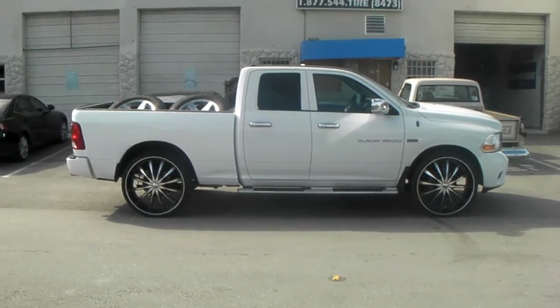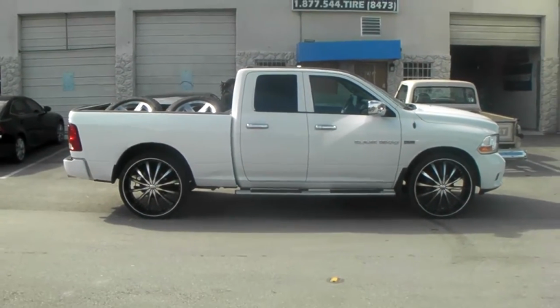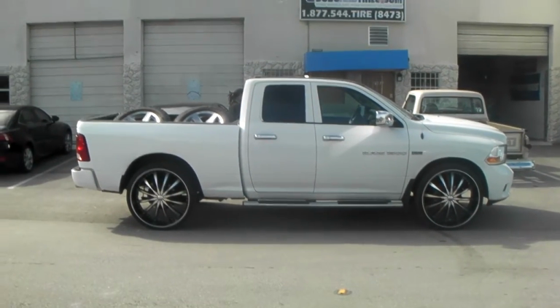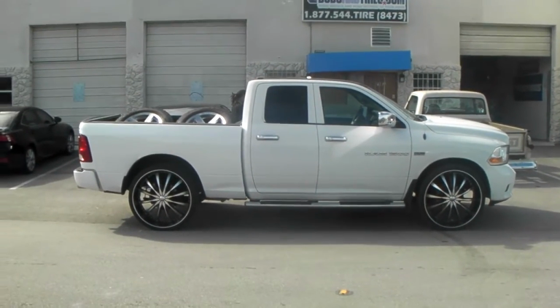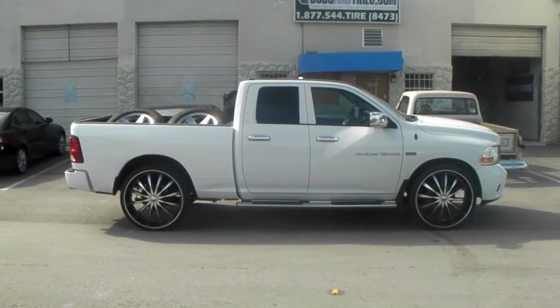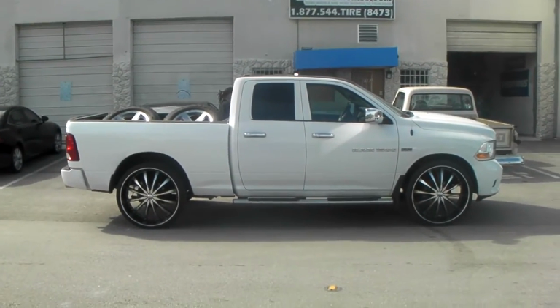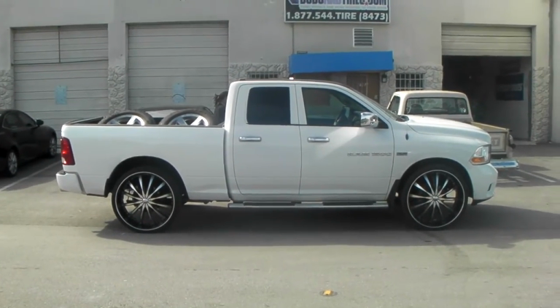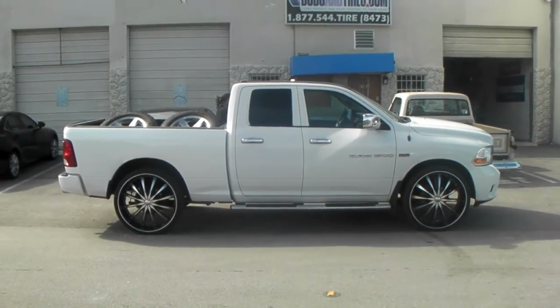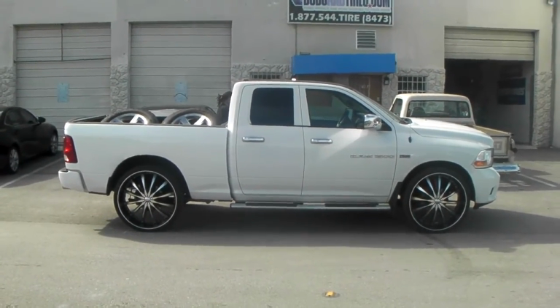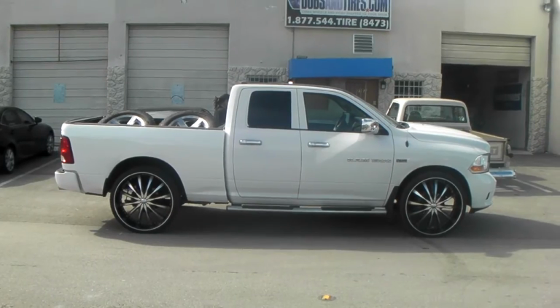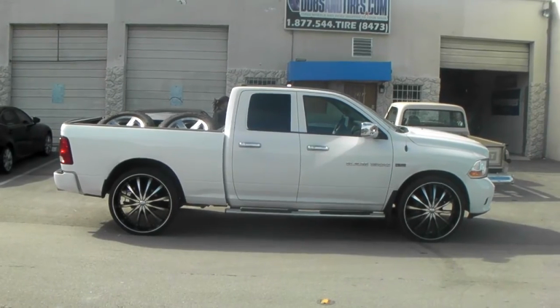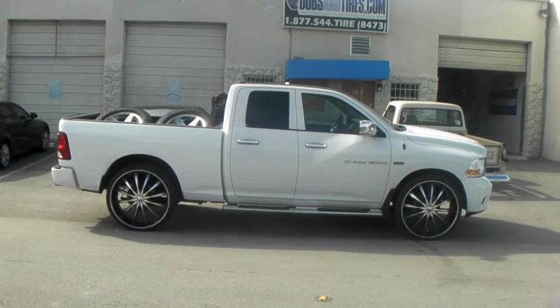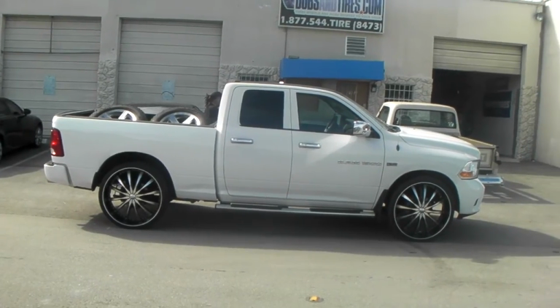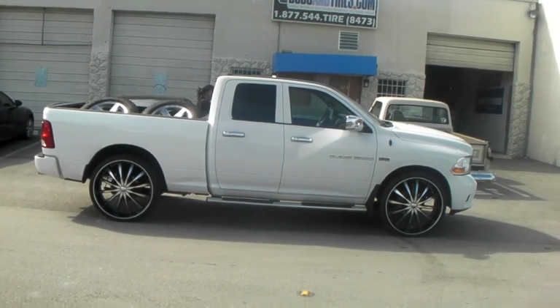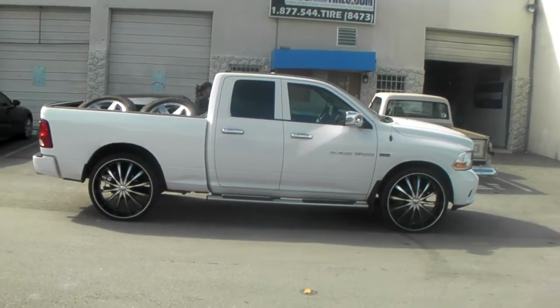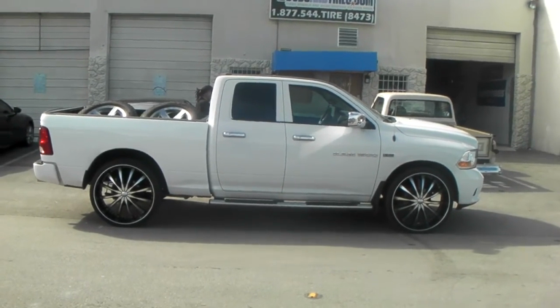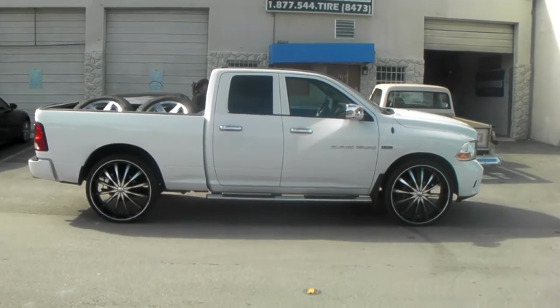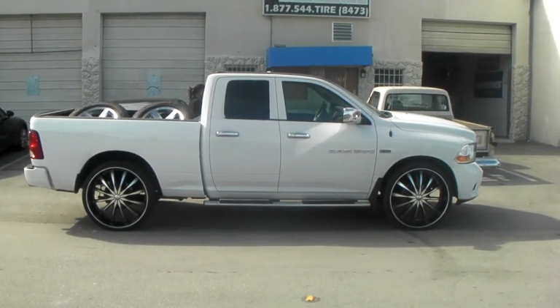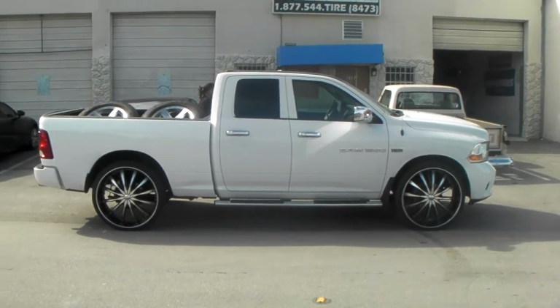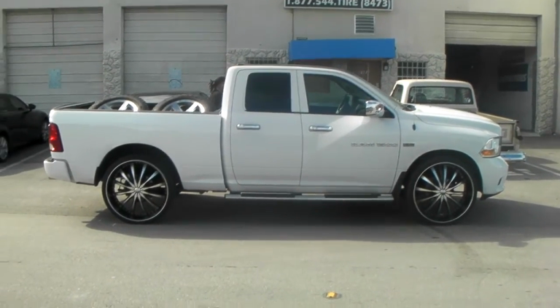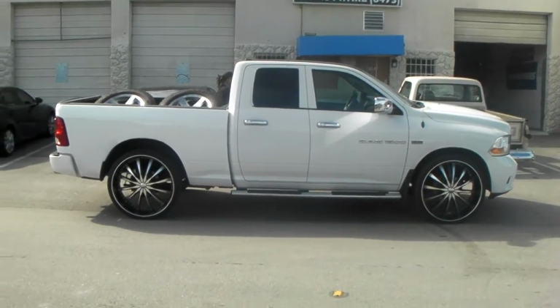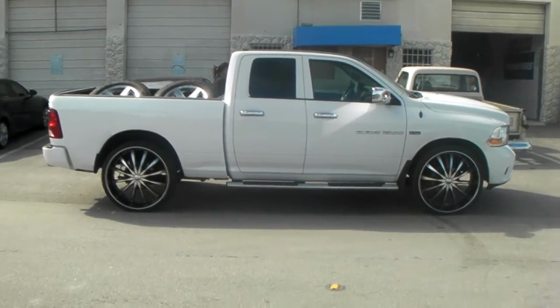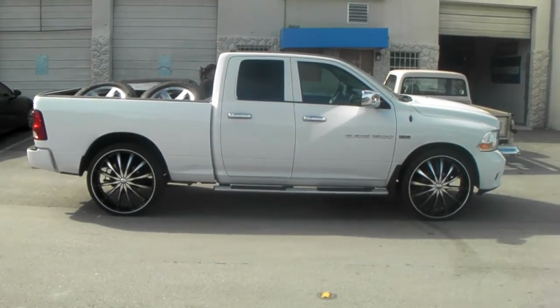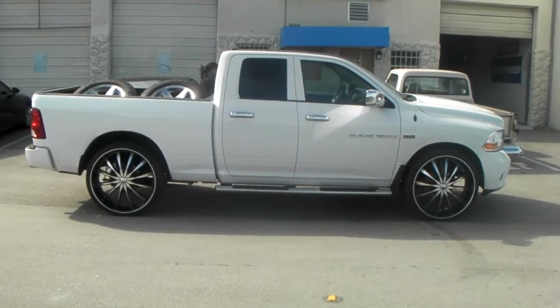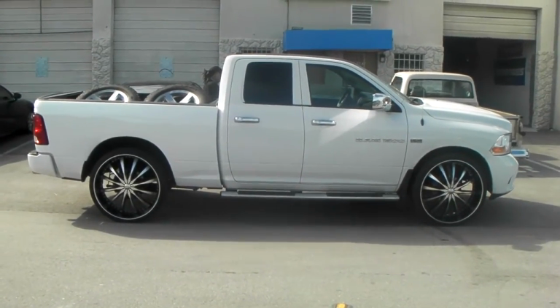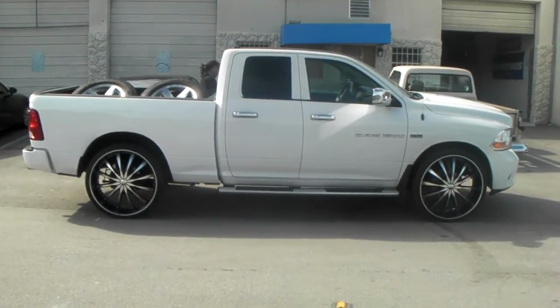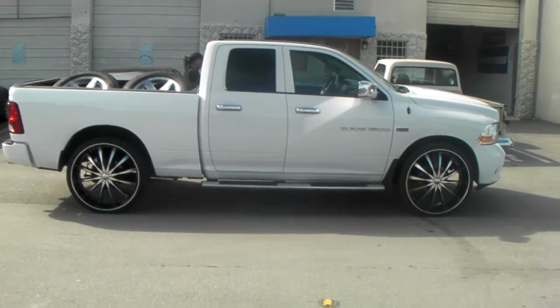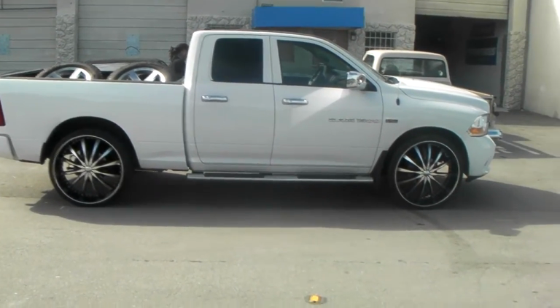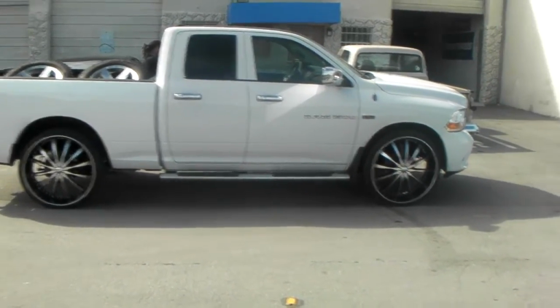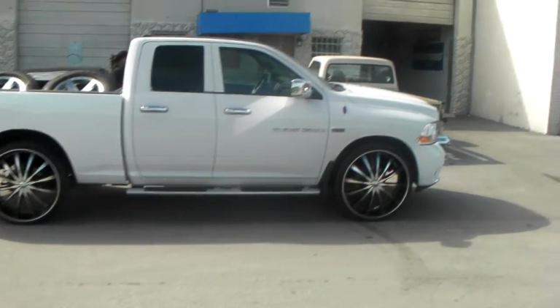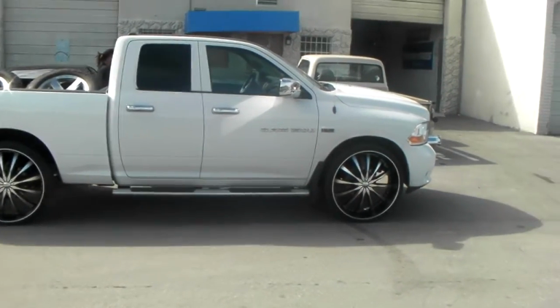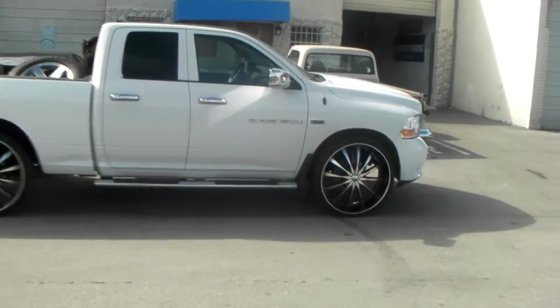So we're going to drop this 4 inches in the back, 2 inches in the front. This is your boy KB from Doves and Tires TV signing off.